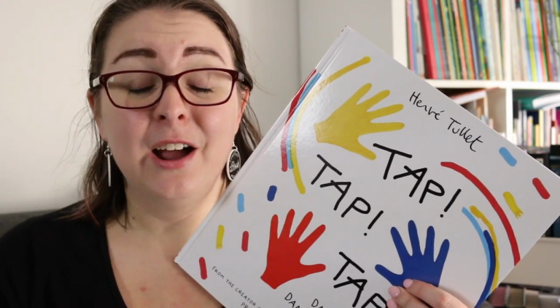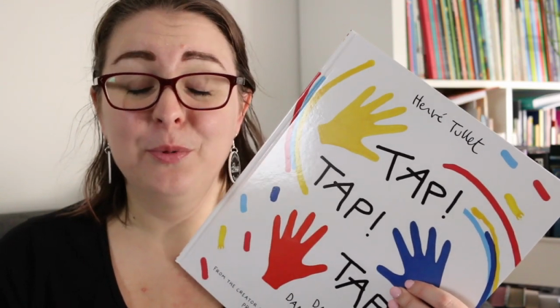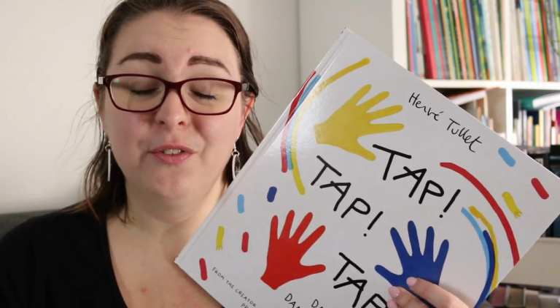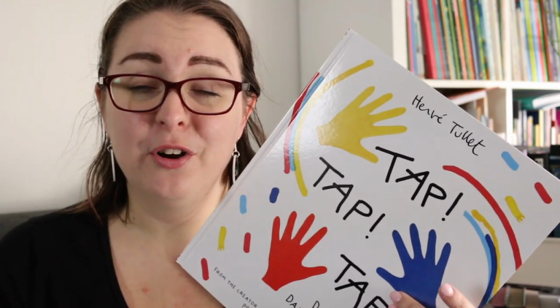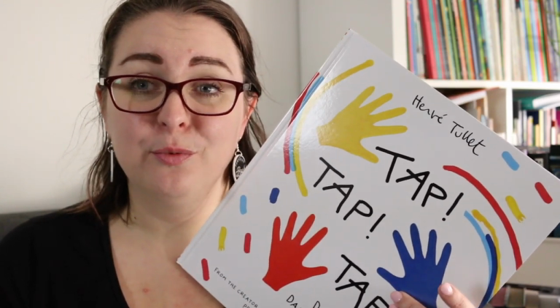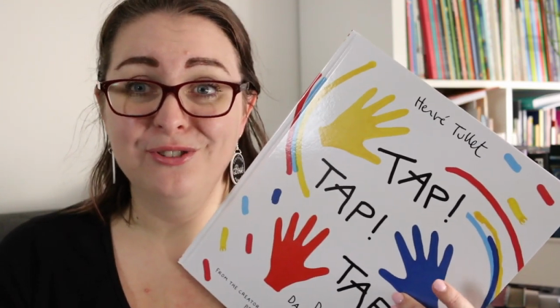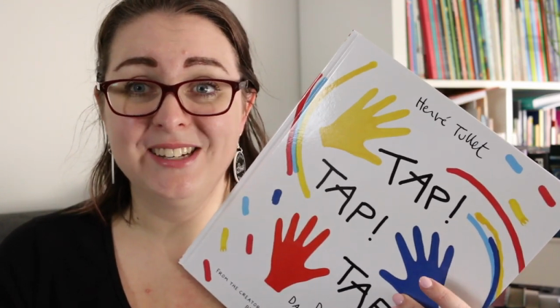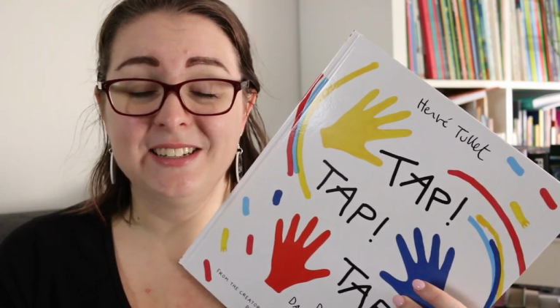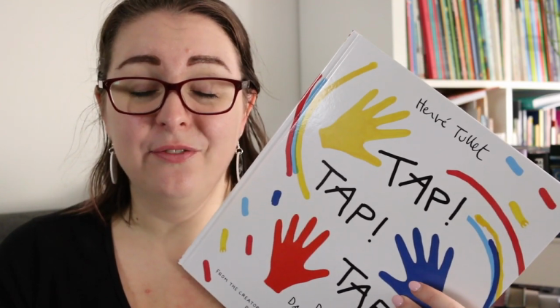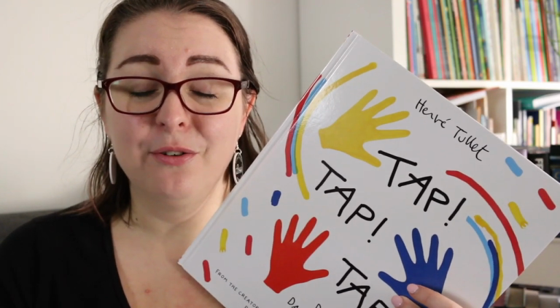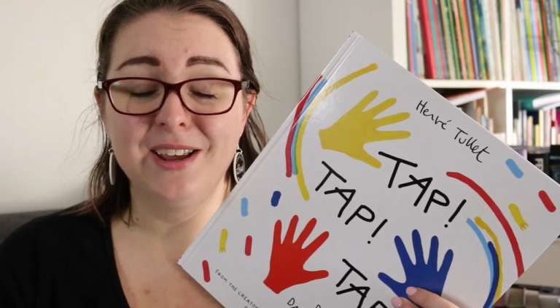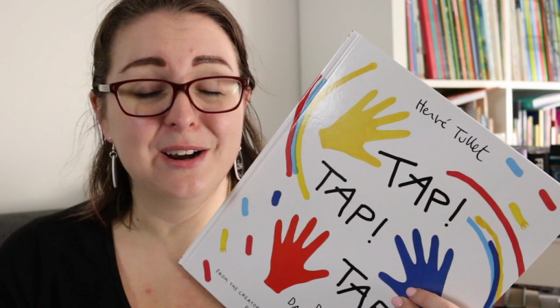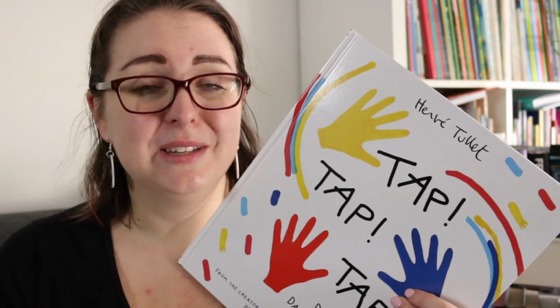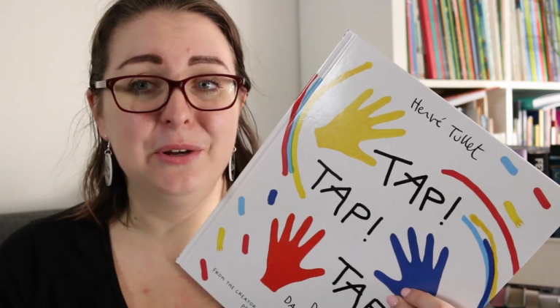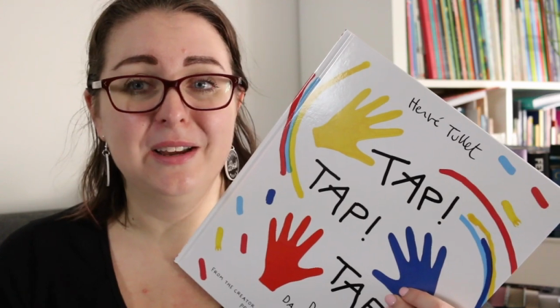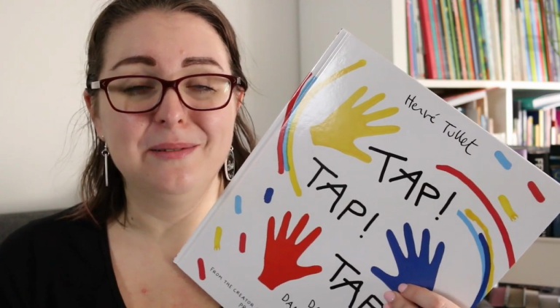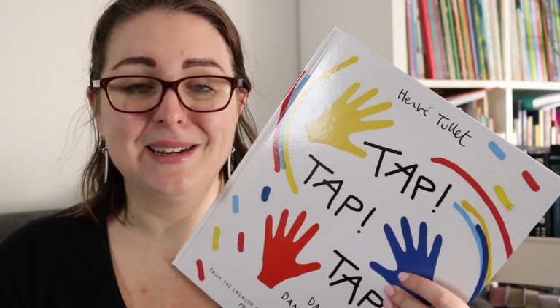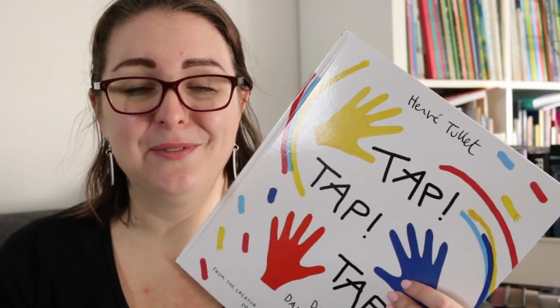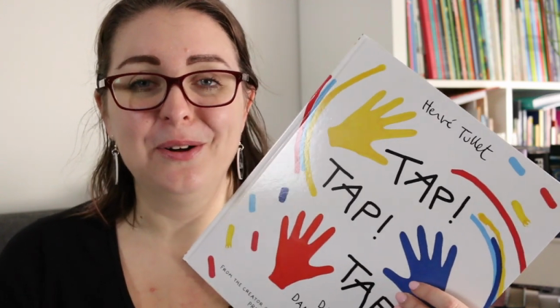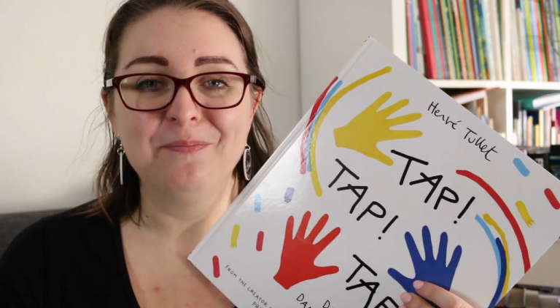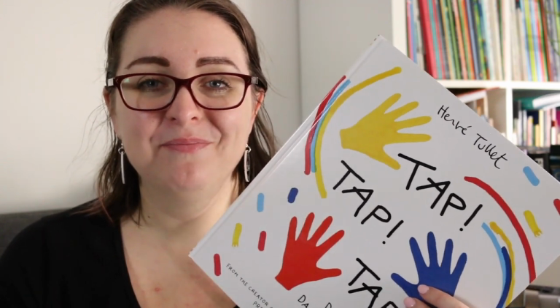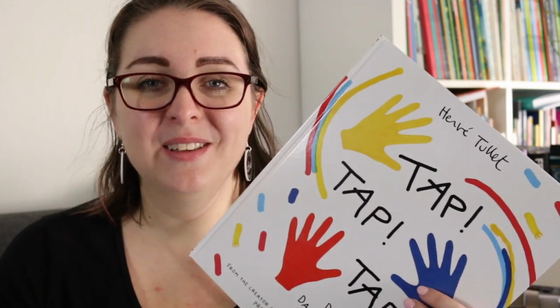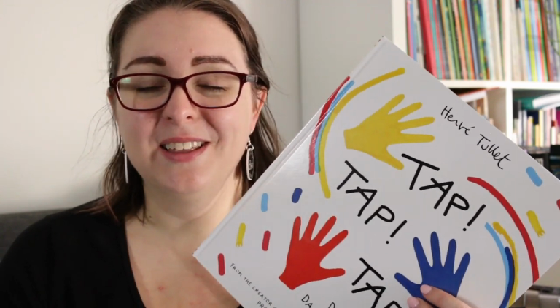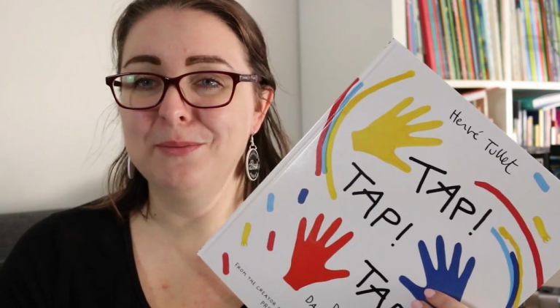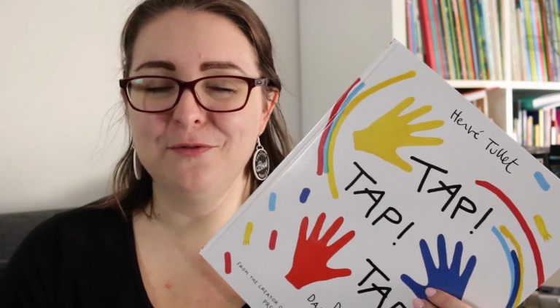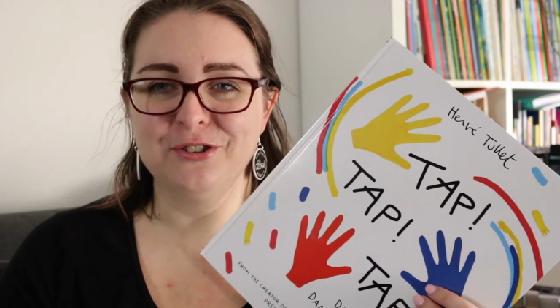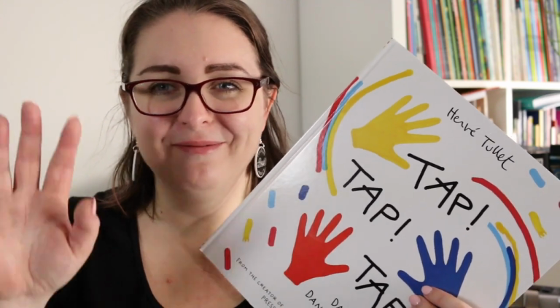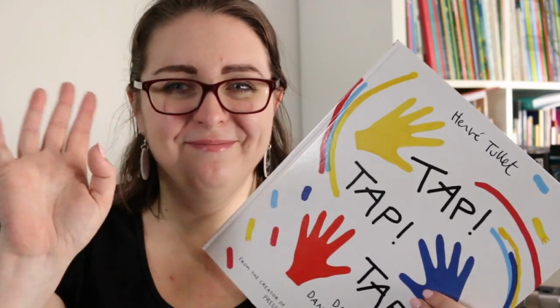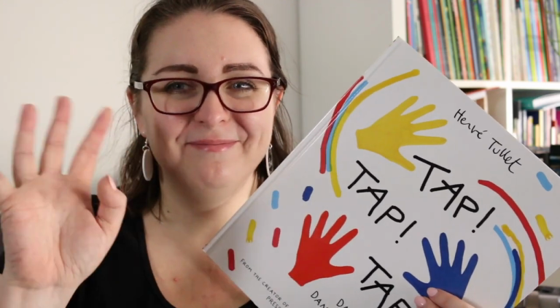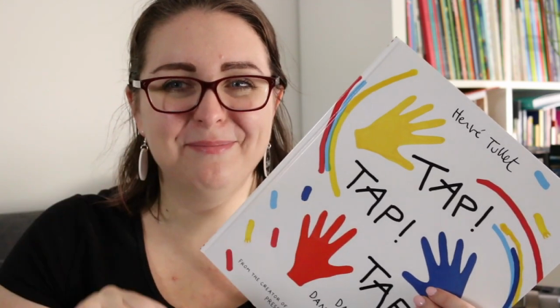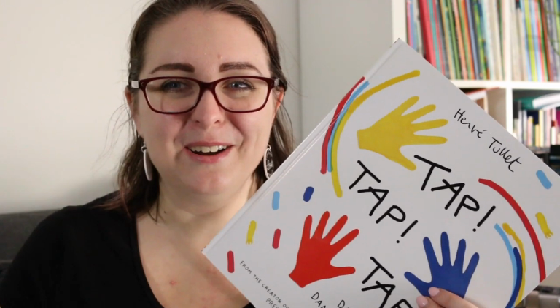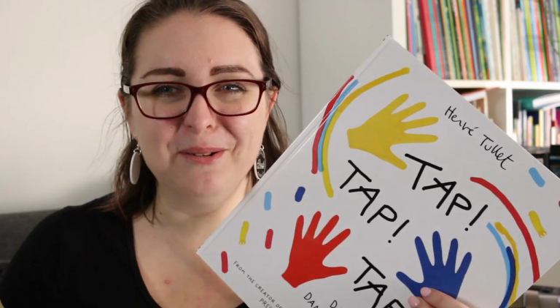I hope that wherever you are in the world you're staying safe and healthy, and I will see you in my next video. Thanks so much for watching. Bye everyone.